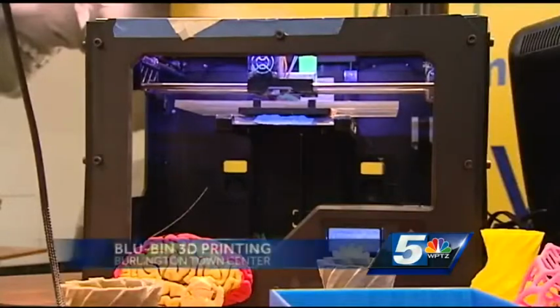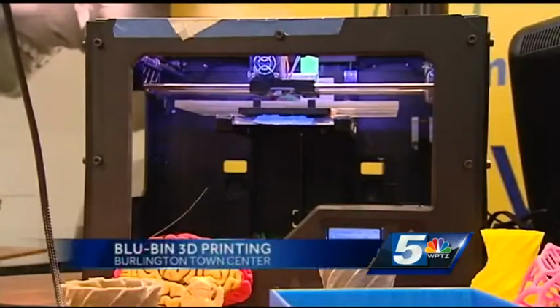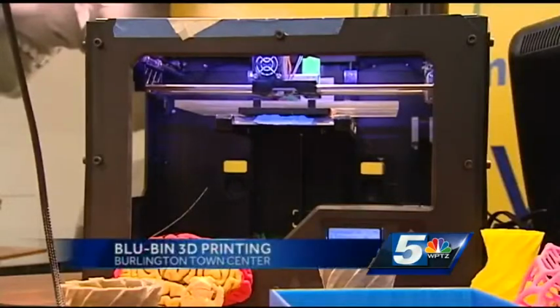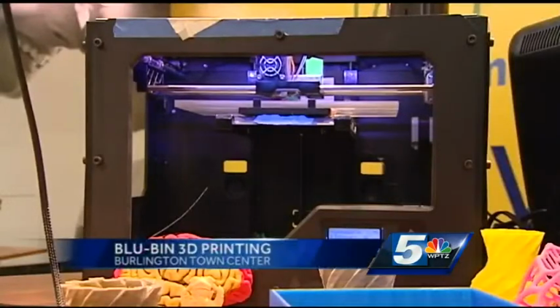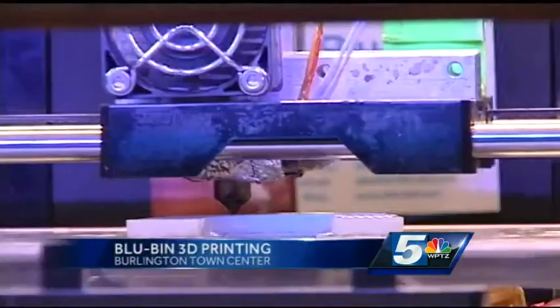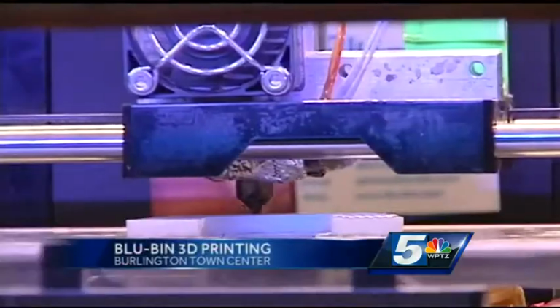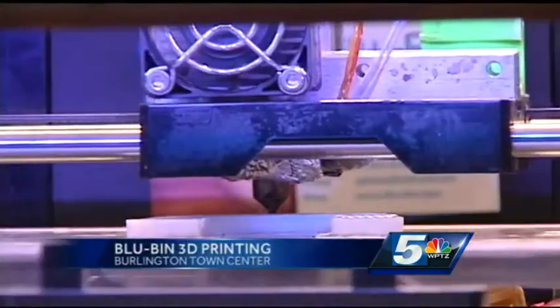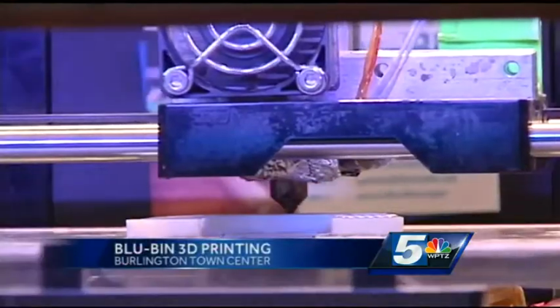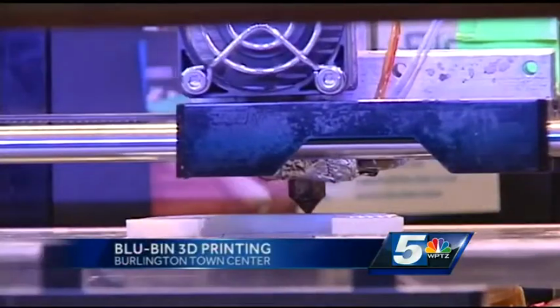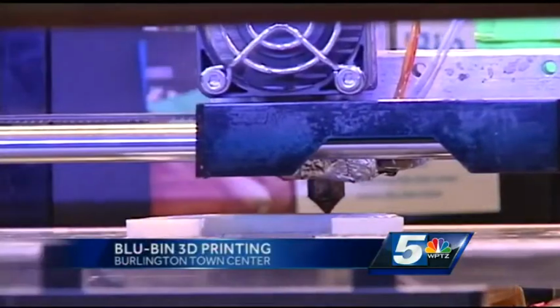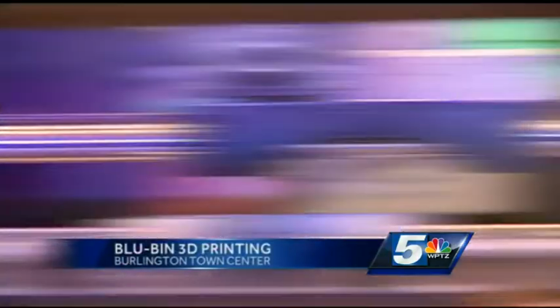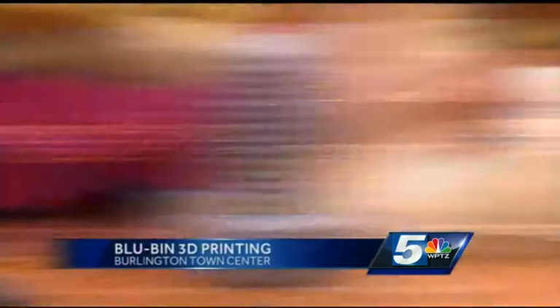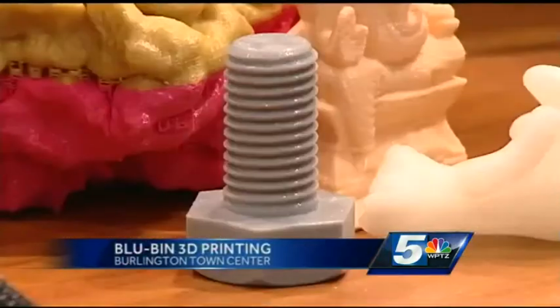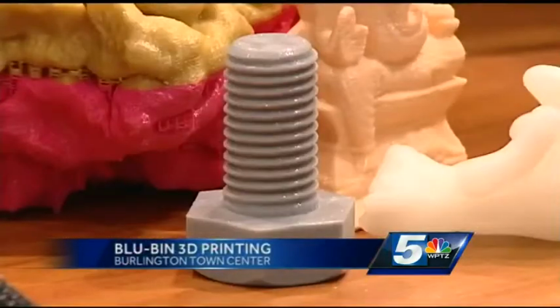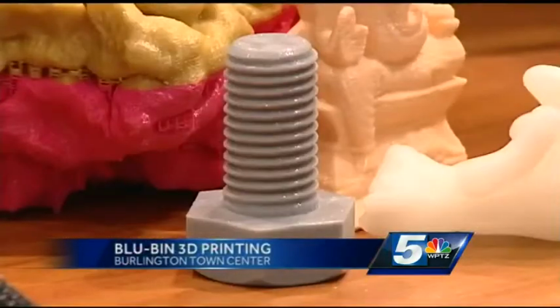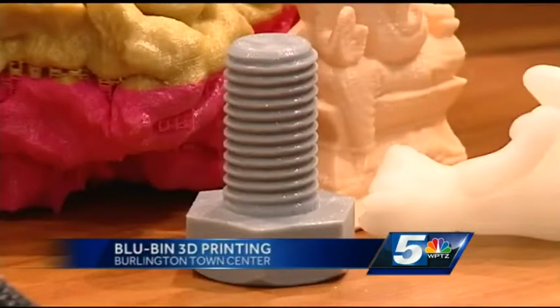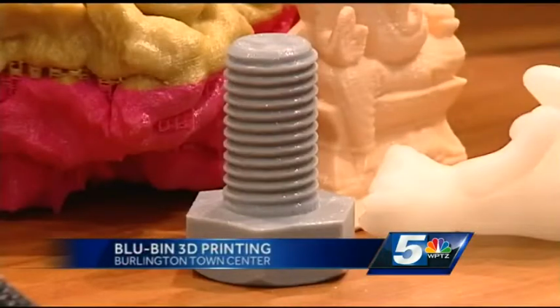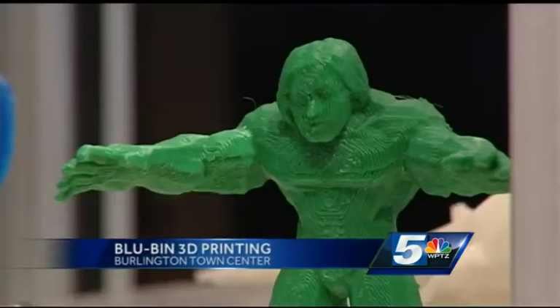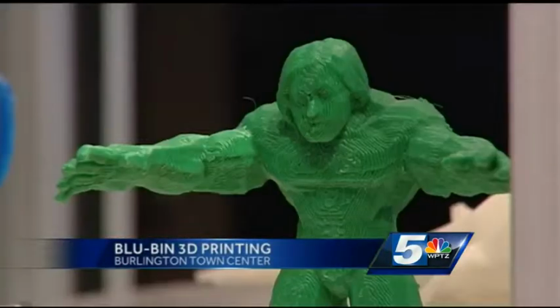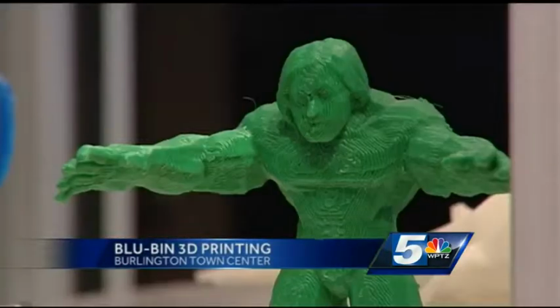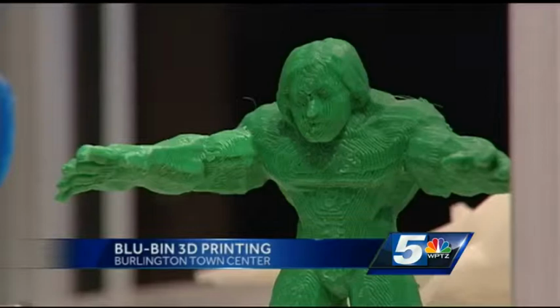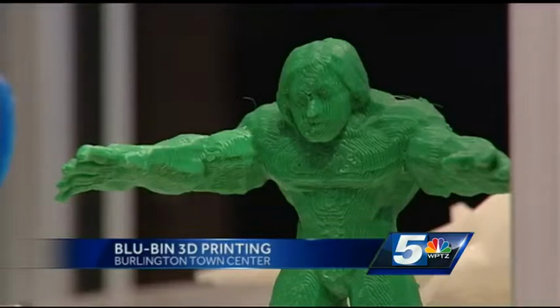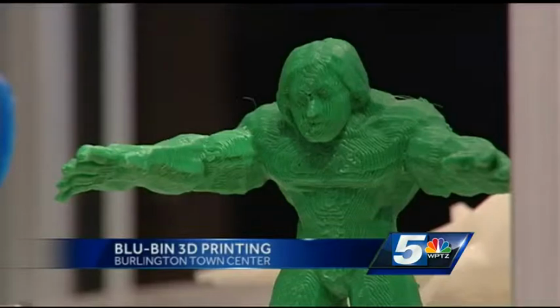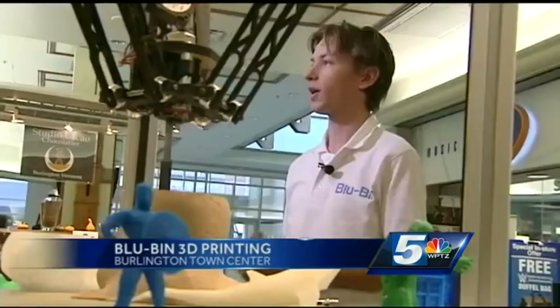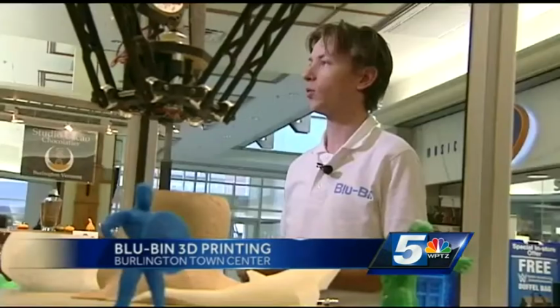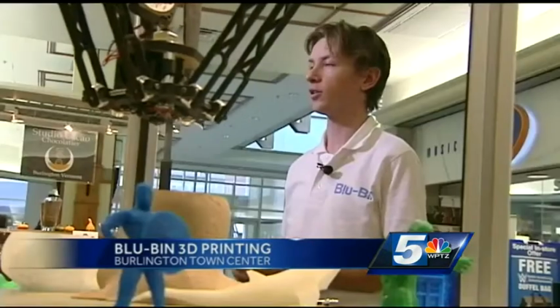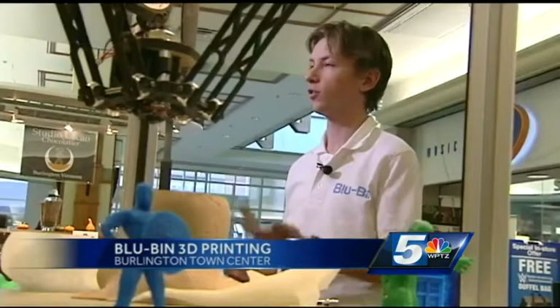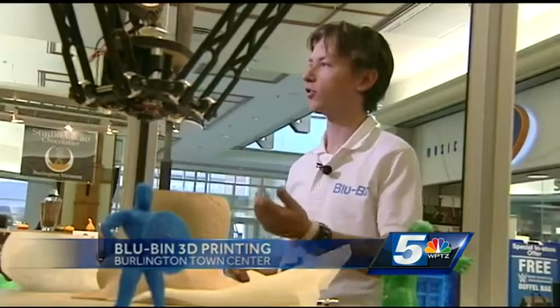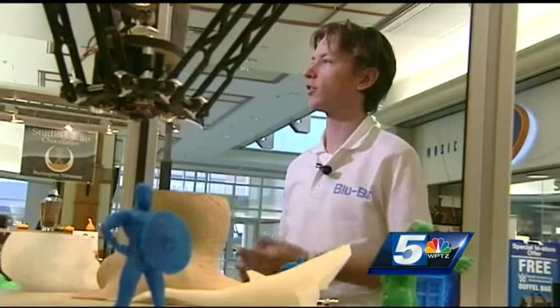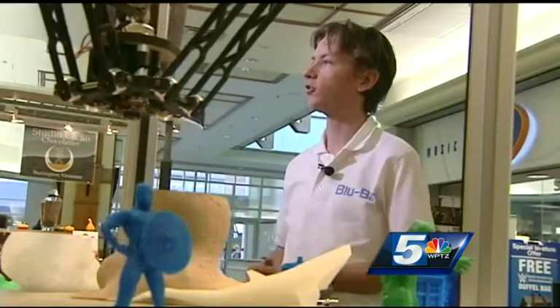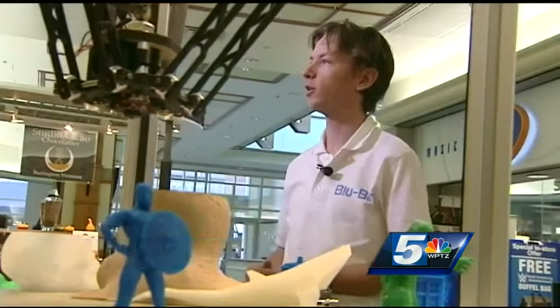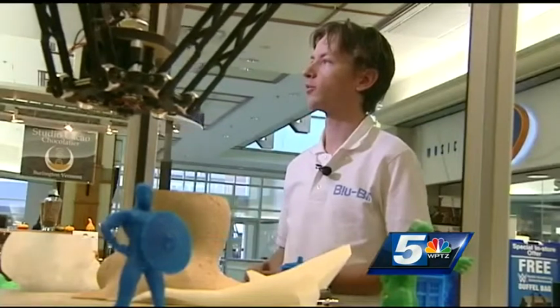You can come in with an idea for an object, whether it's a replacement part or a toy or whatever you want, and we can use this technology to make it.